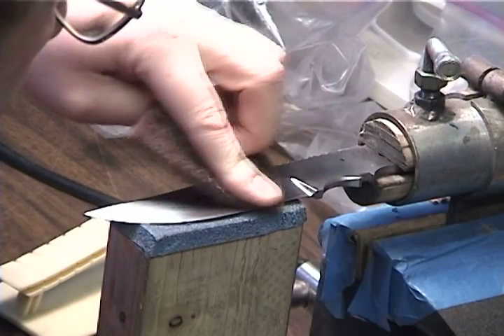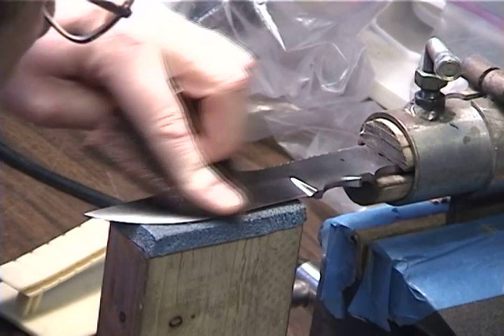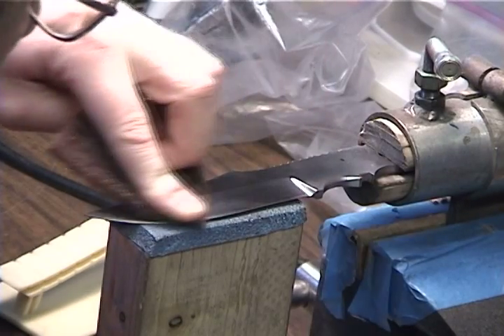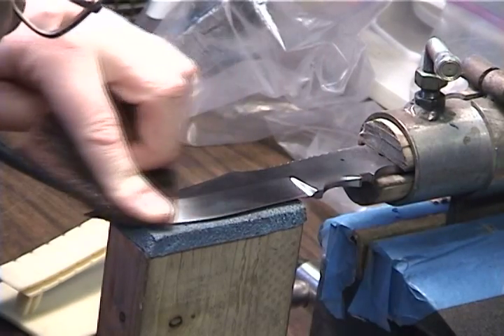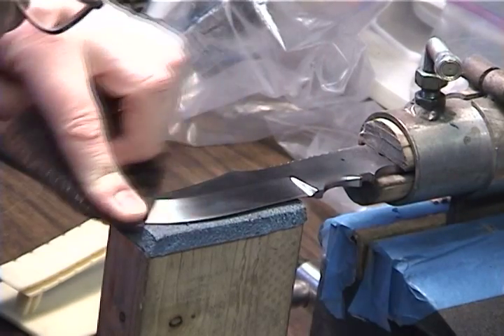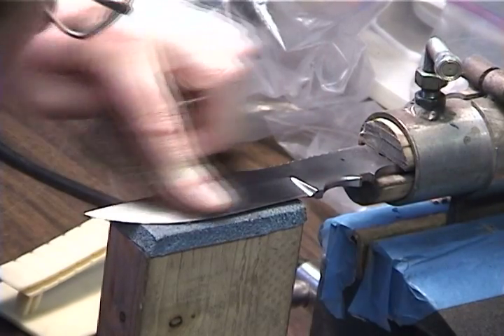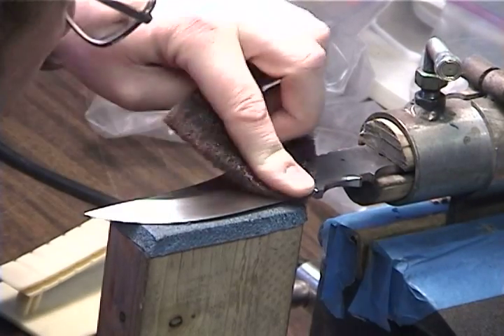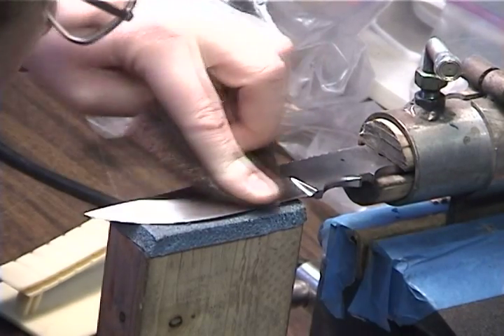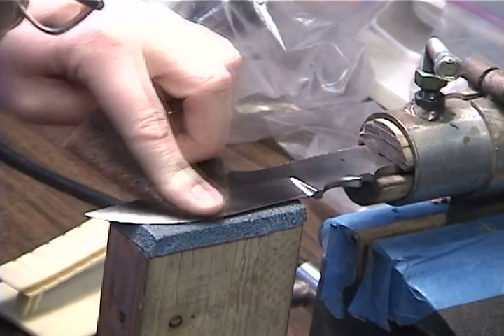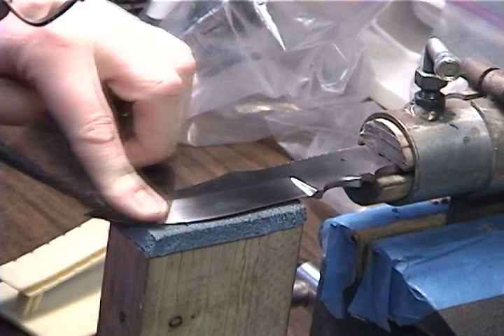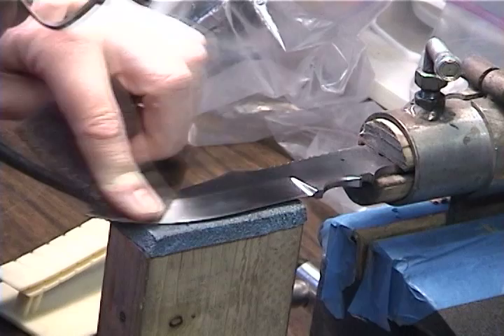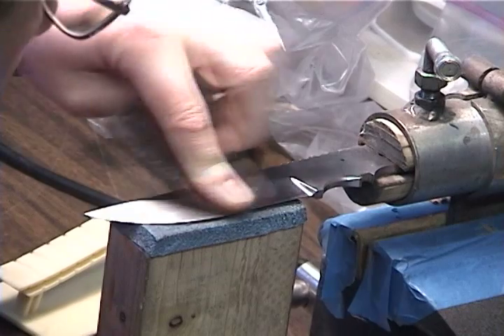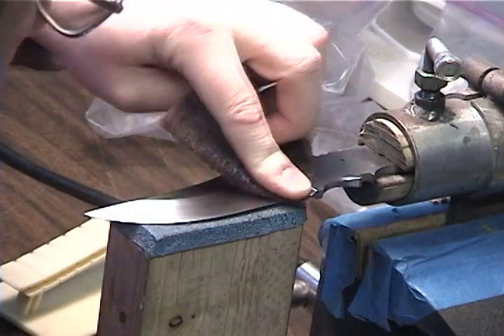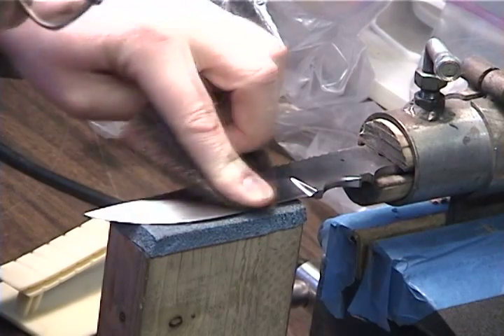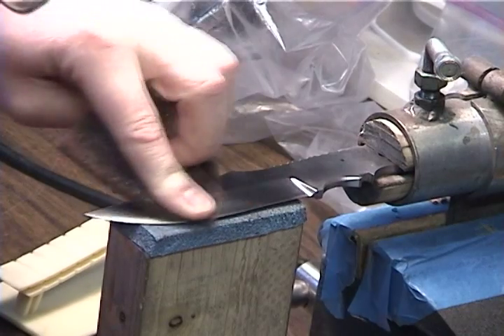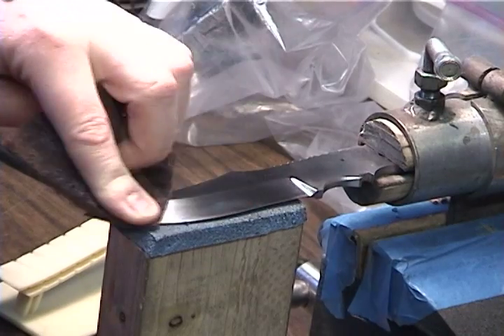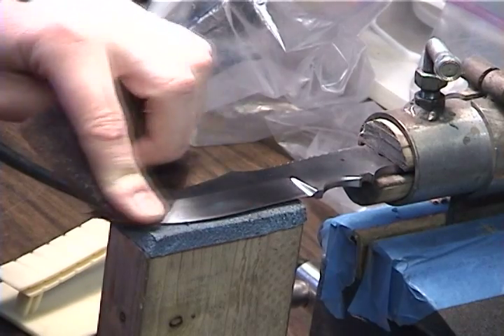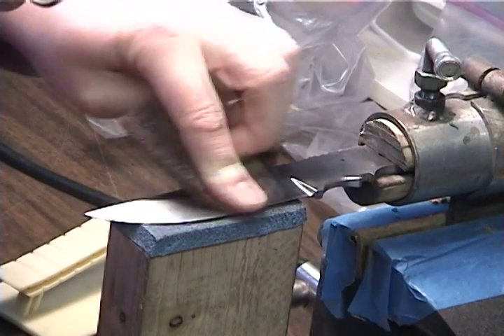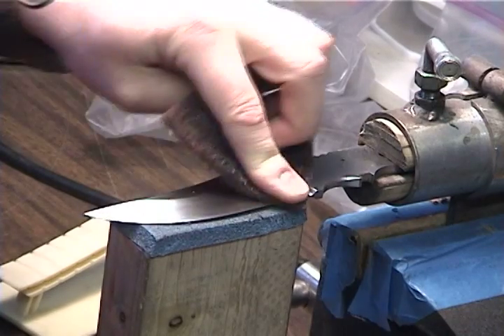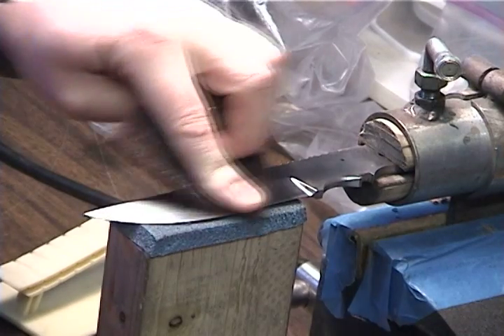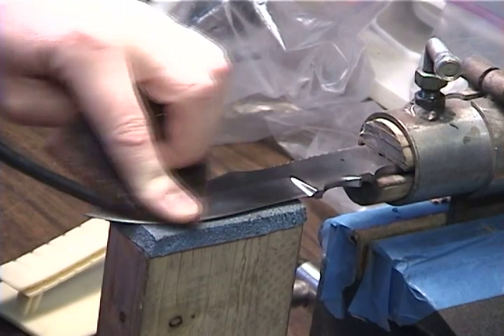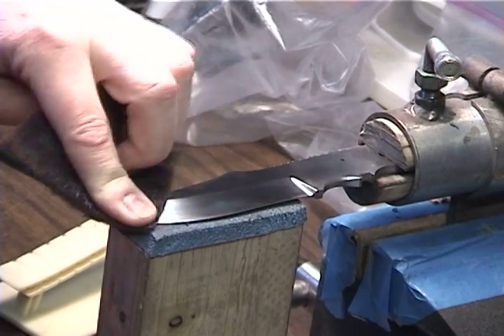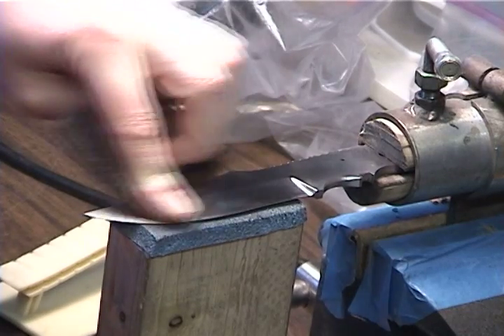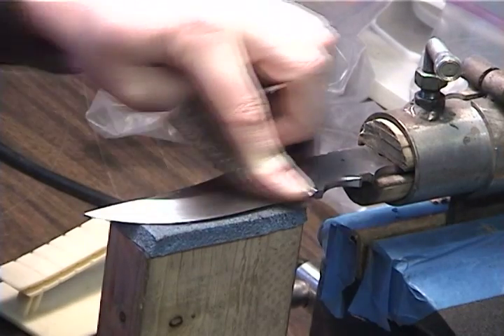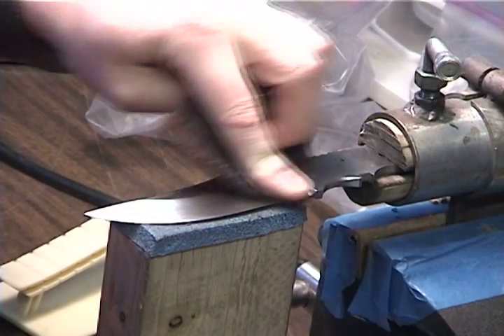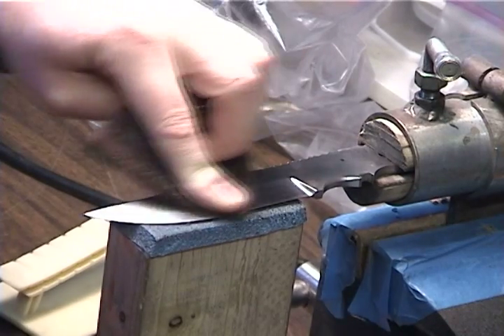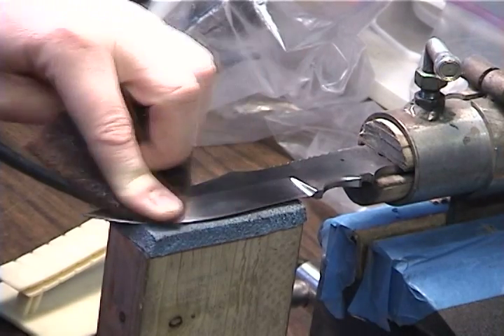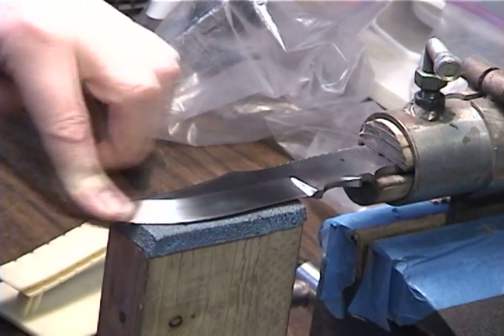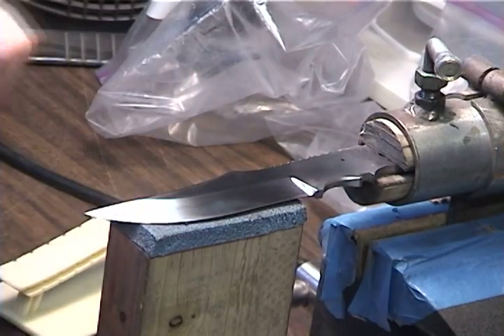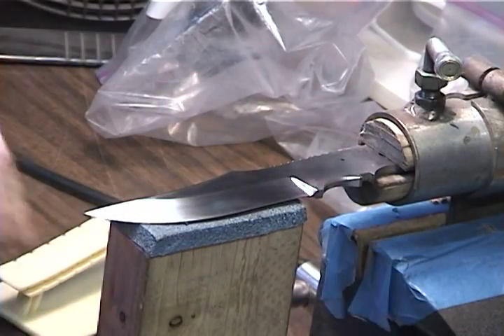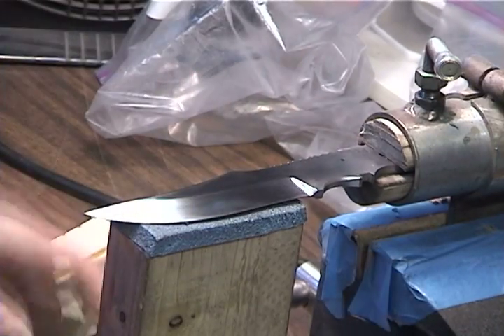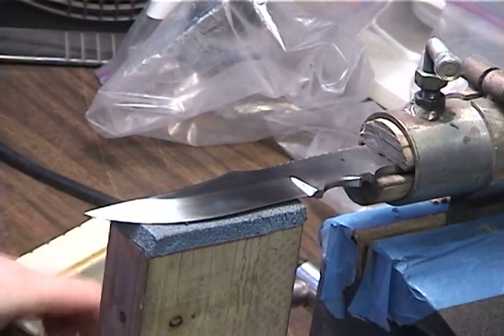After heat treating and tempering, I sand the entire blade to 400 grit for a final finish.